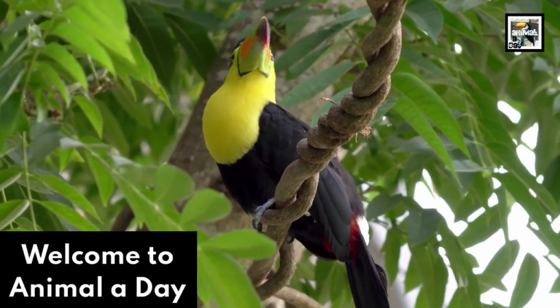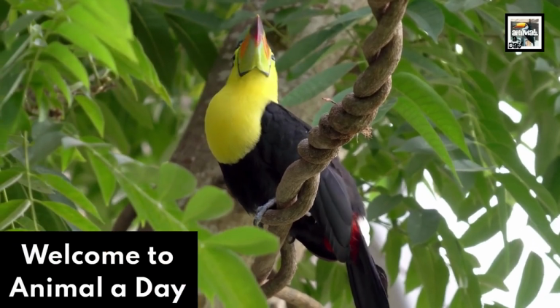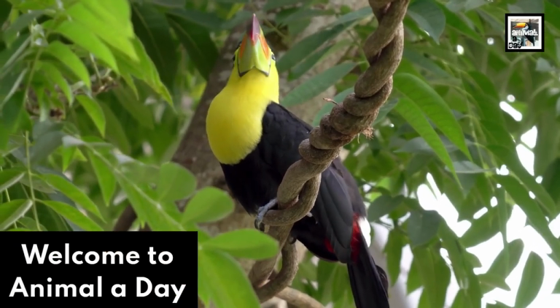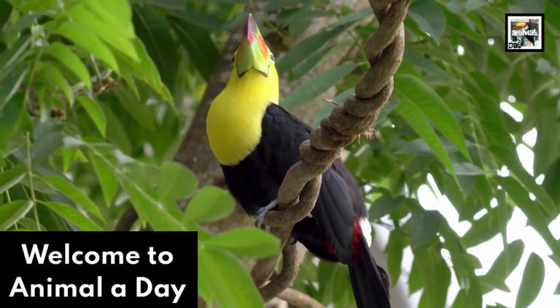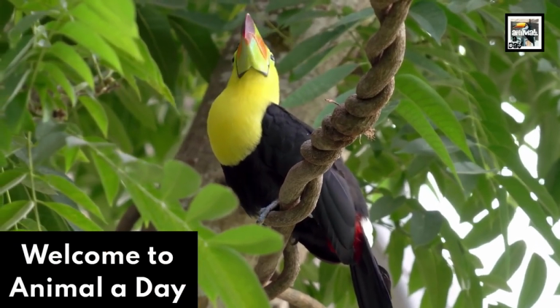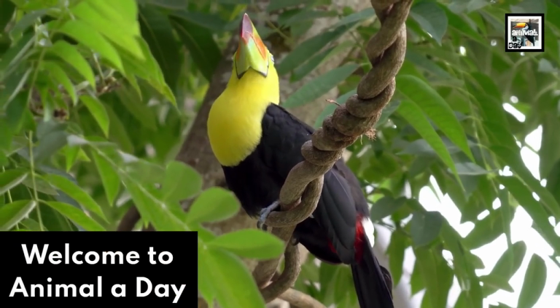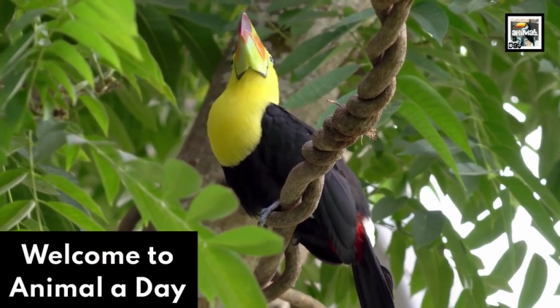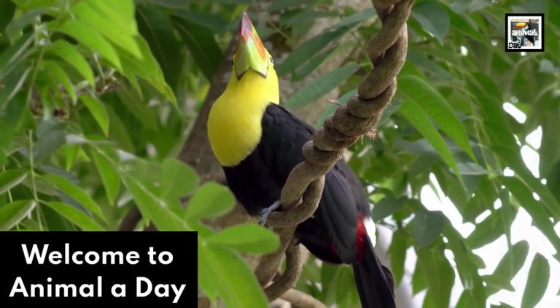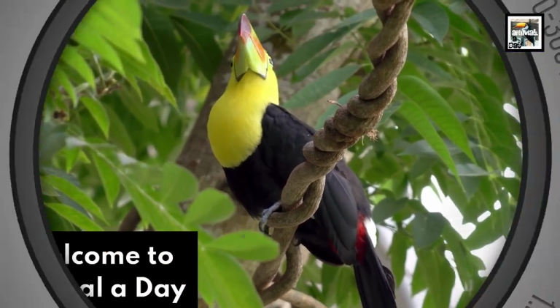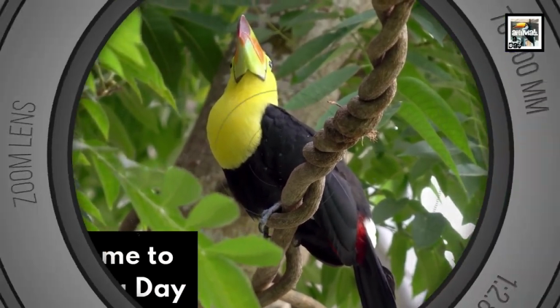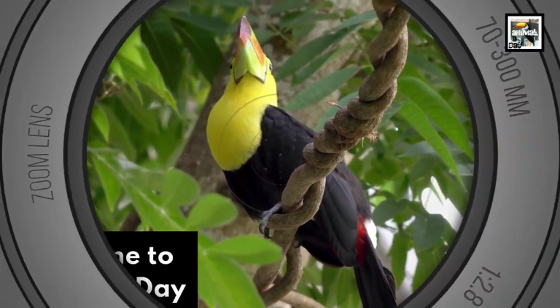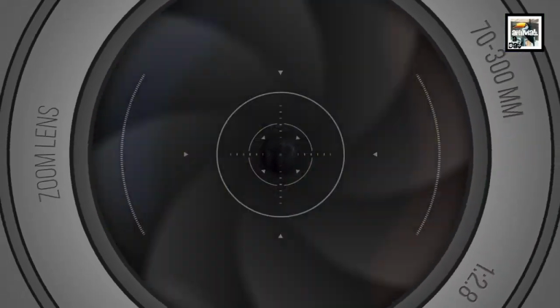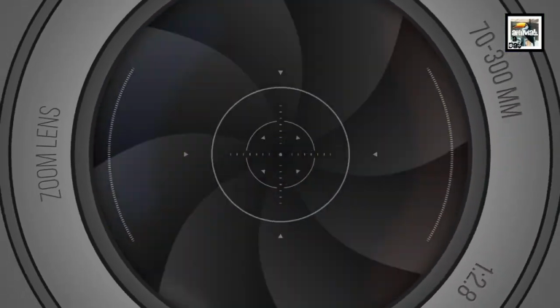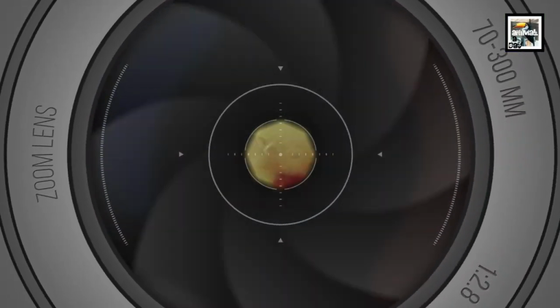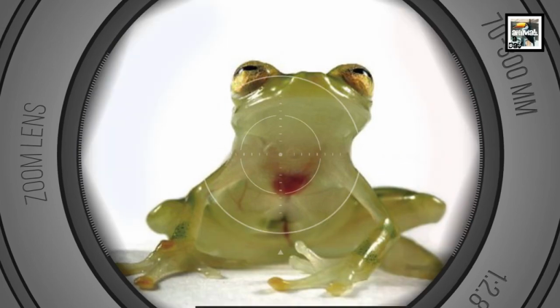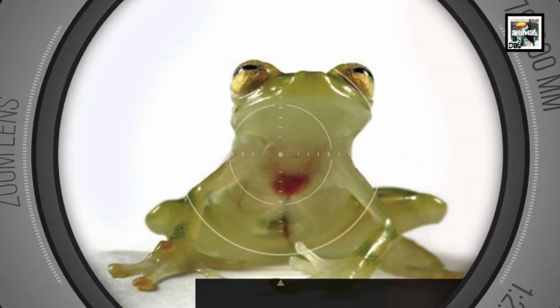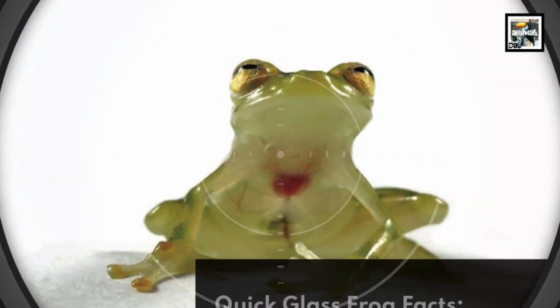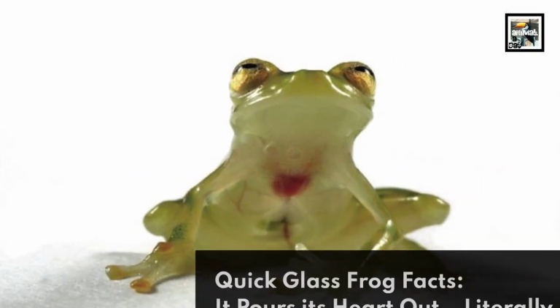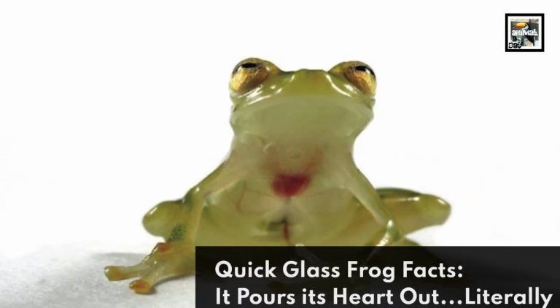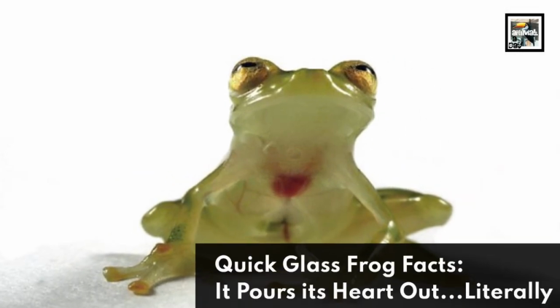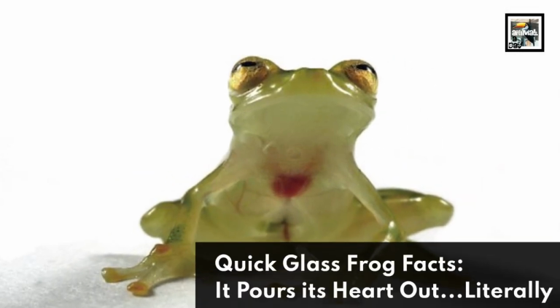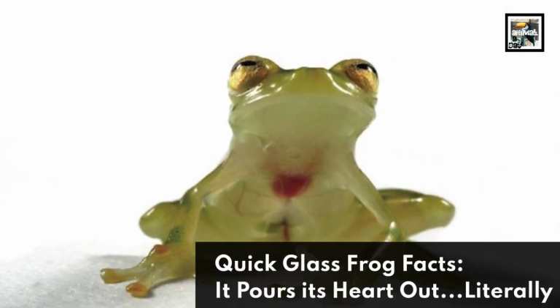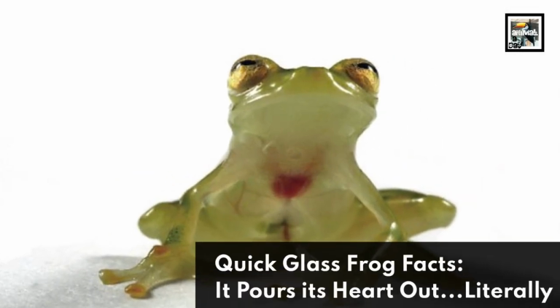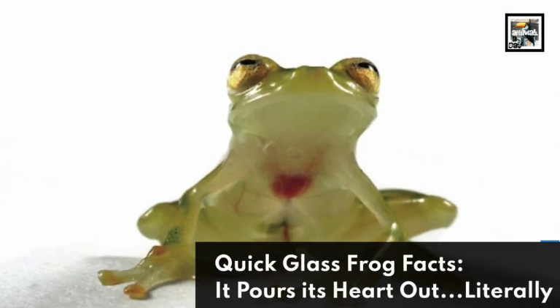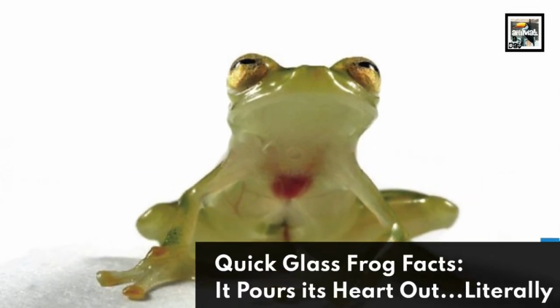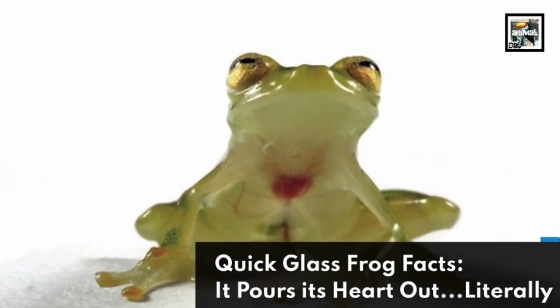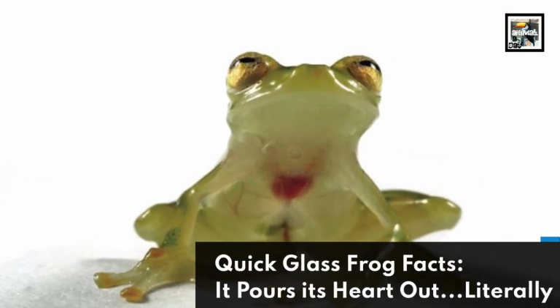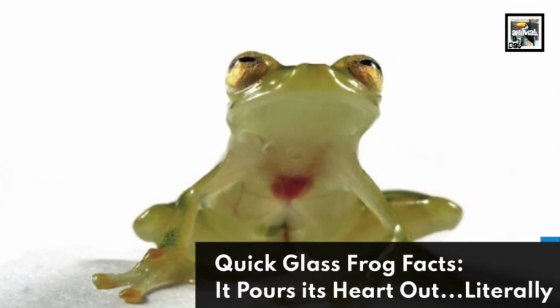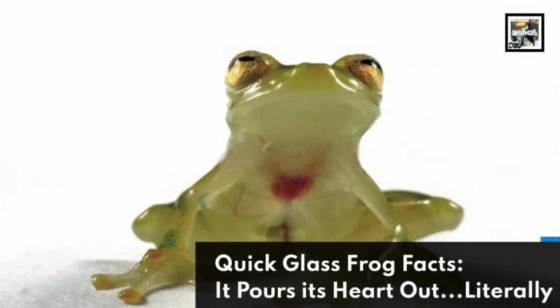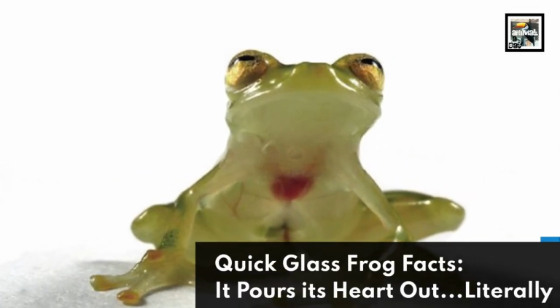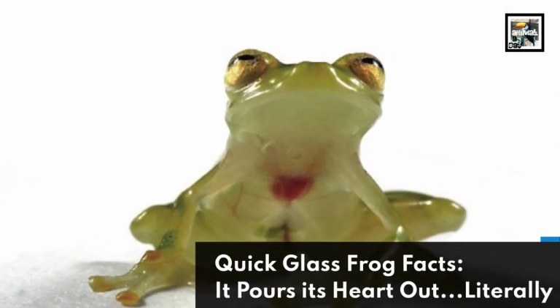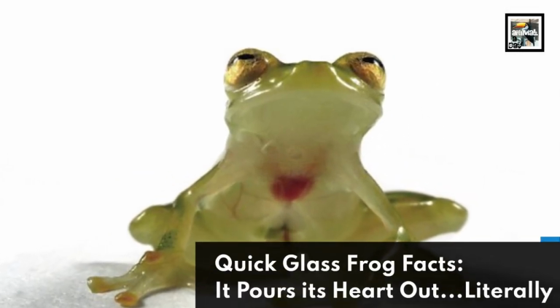Welcome to Animal A Day! 10 Glass Frog Facts! It pours its heart out — literally!